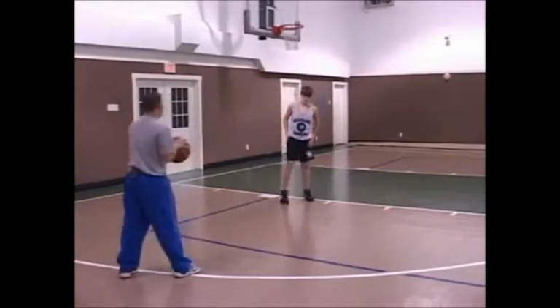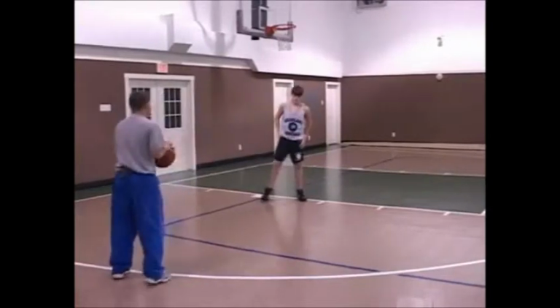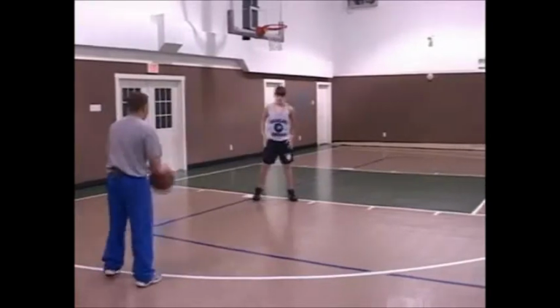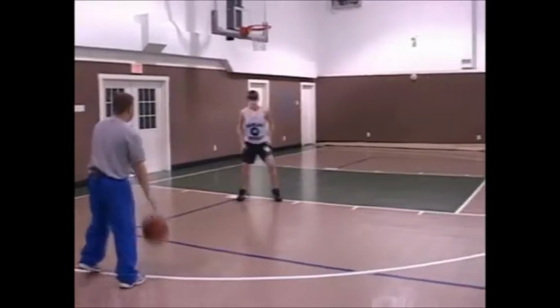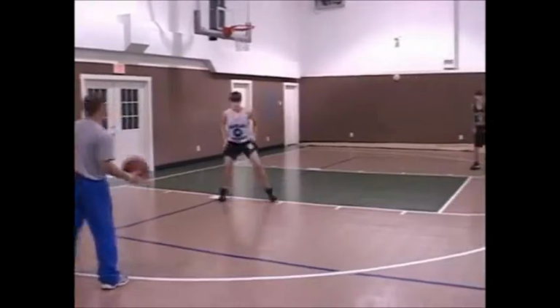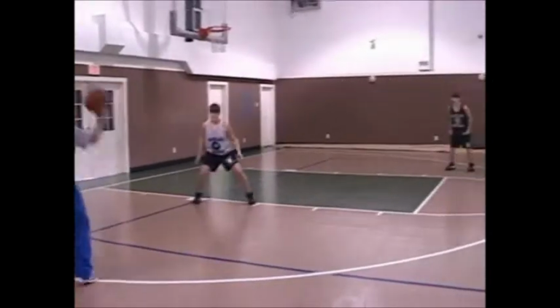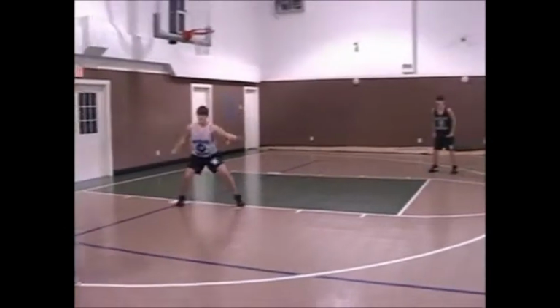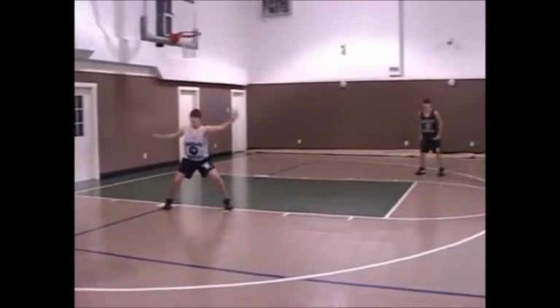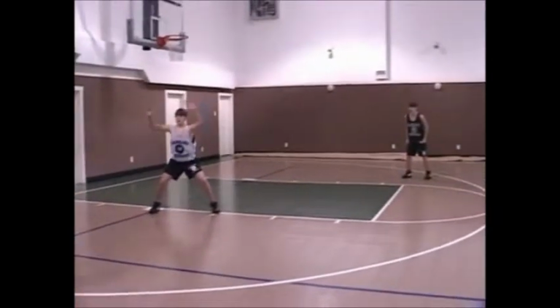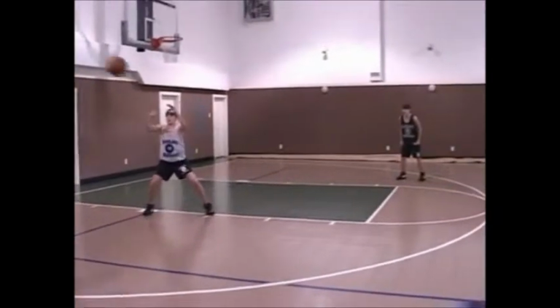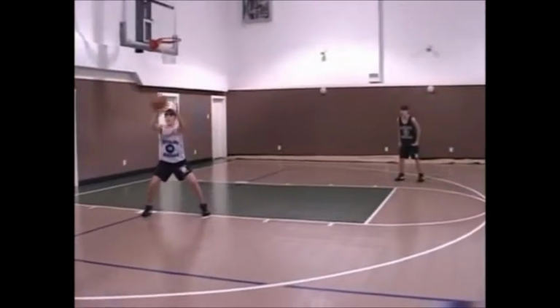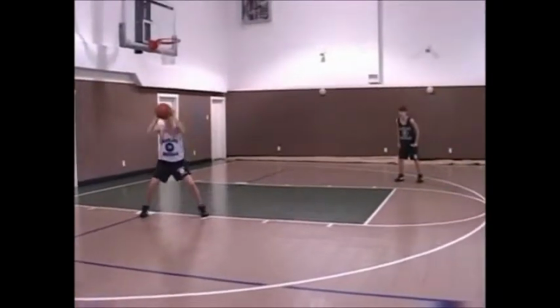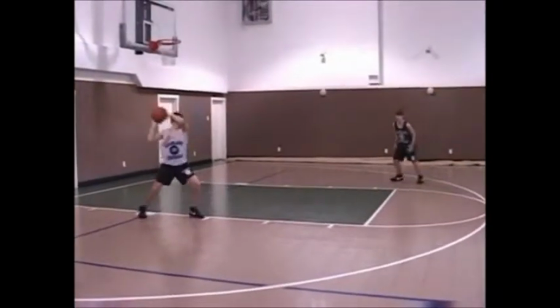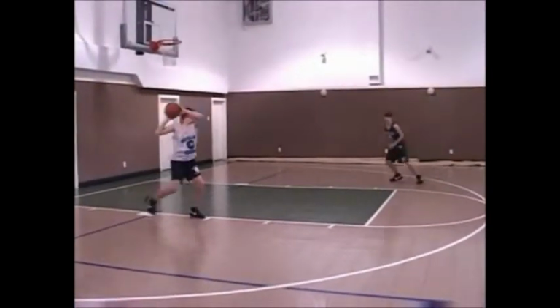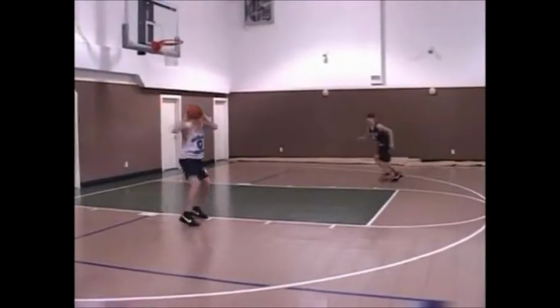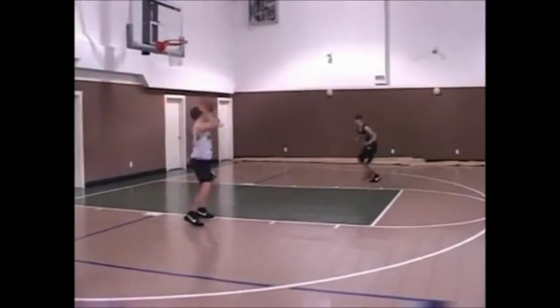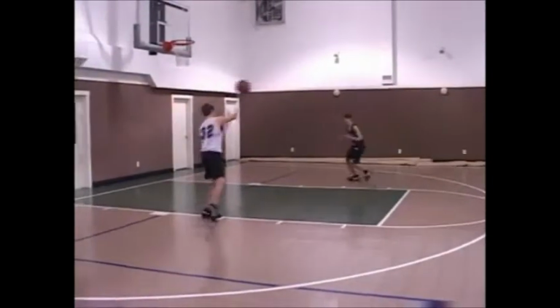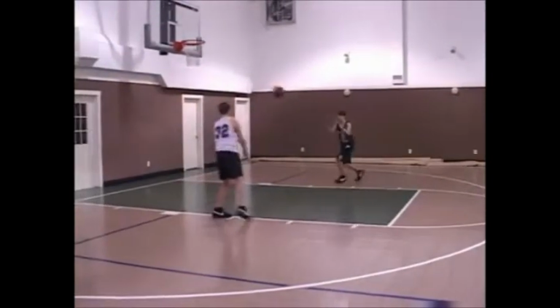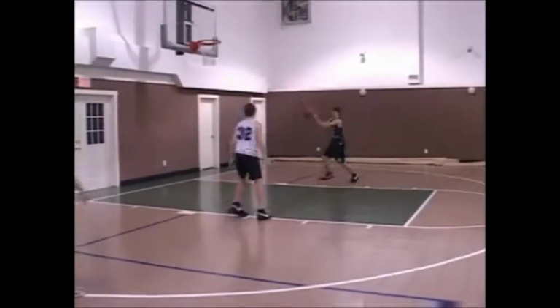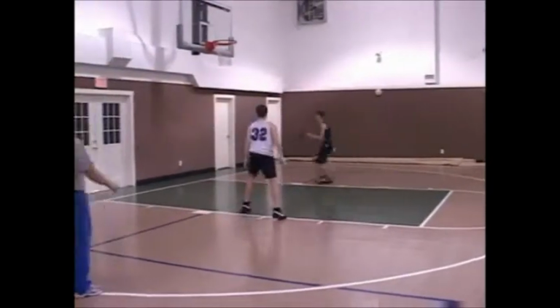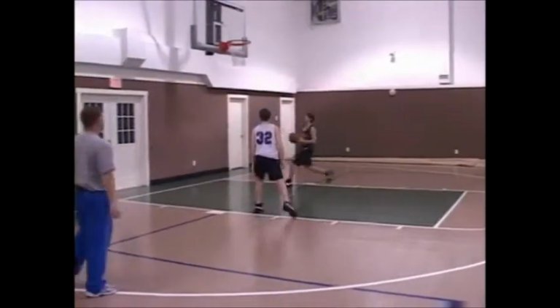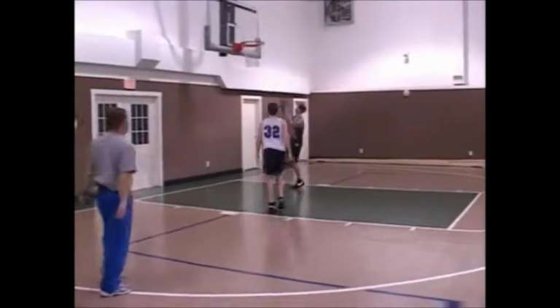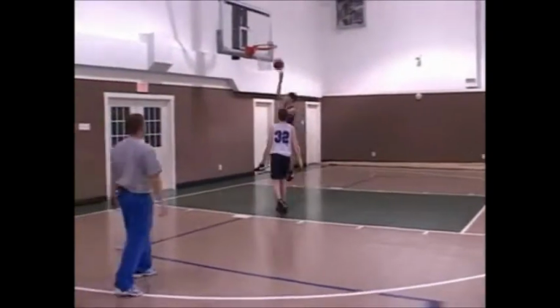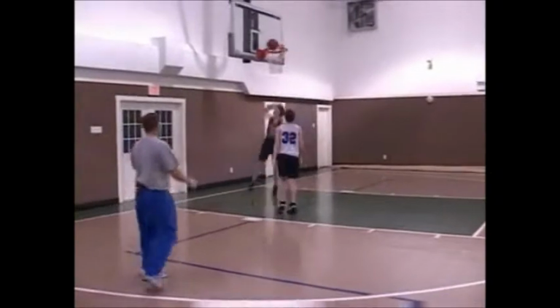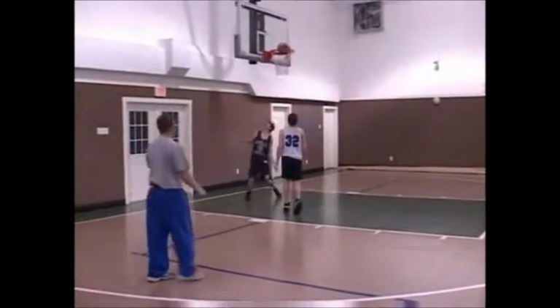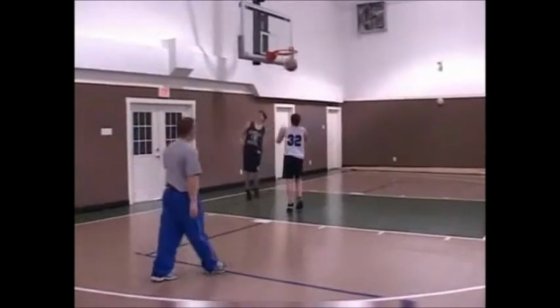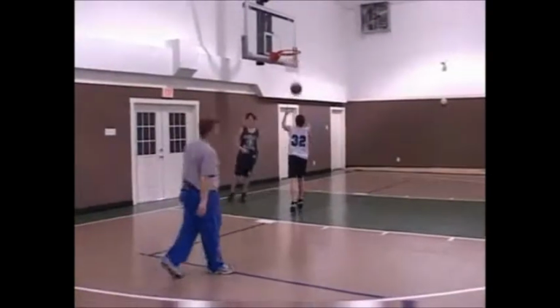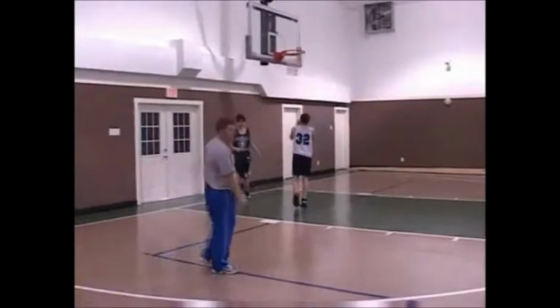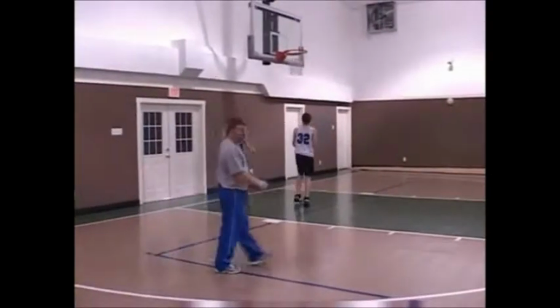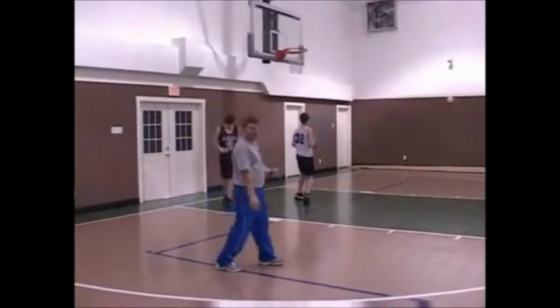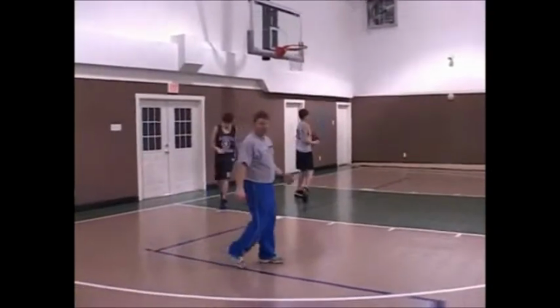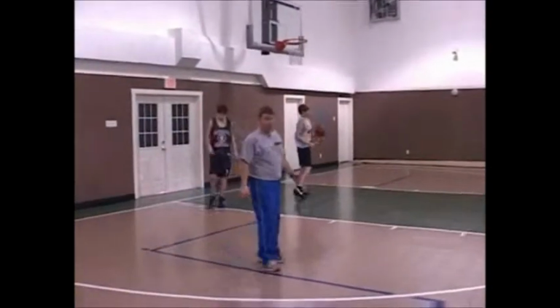Let's do this at full speed. Post up, ball, turn, good — gives the pass, the cut across, and the score.